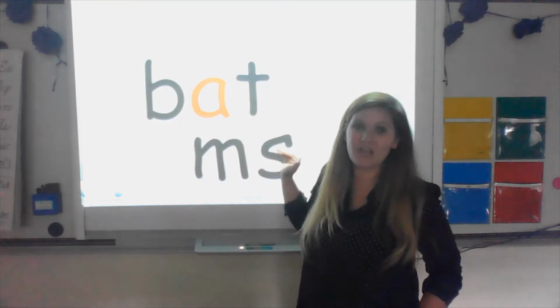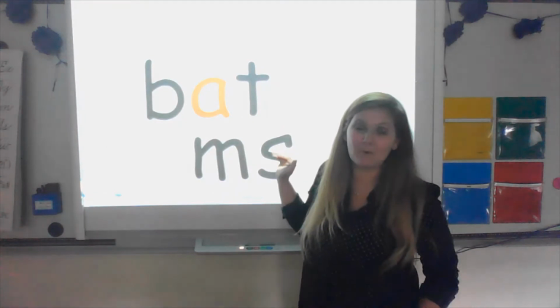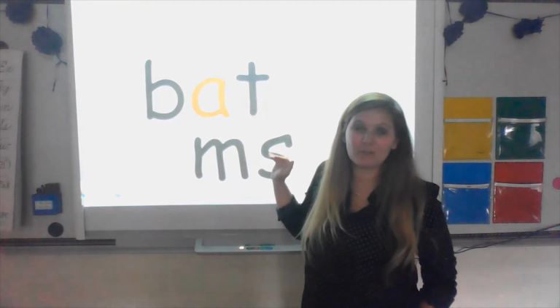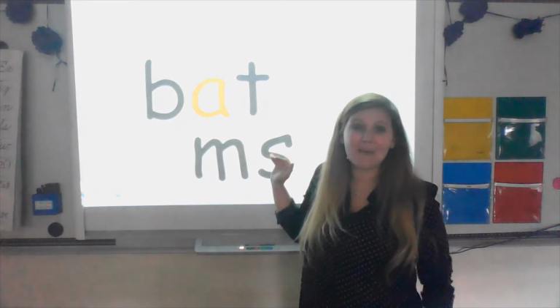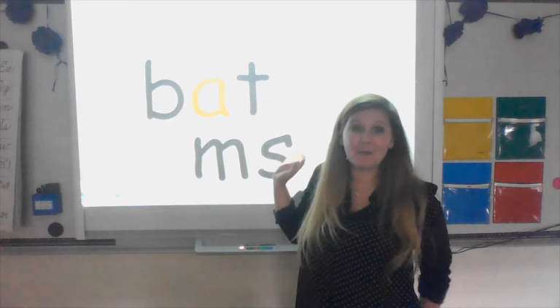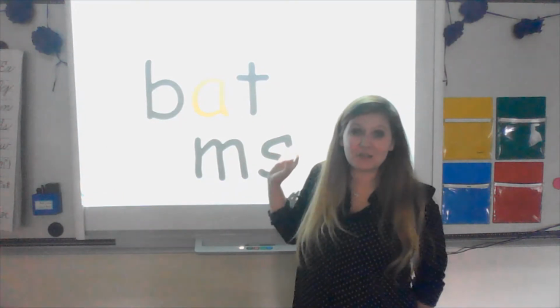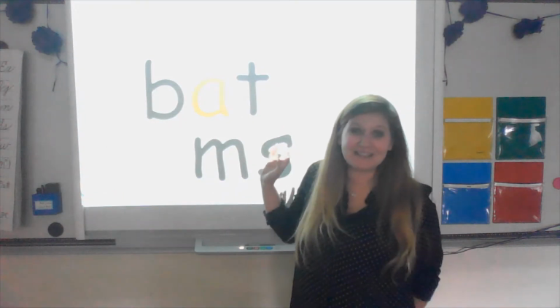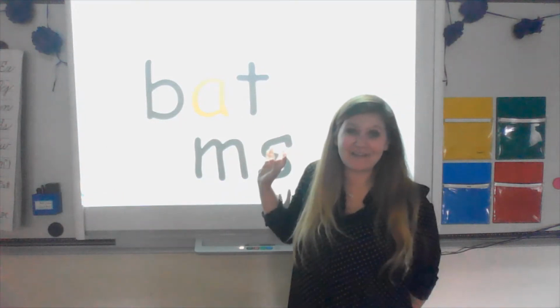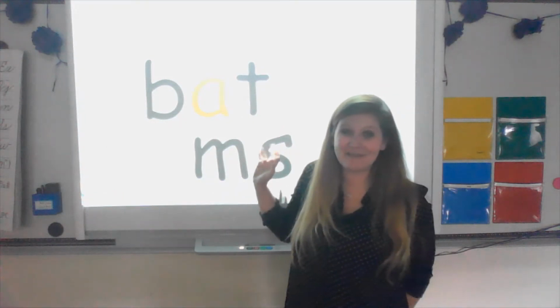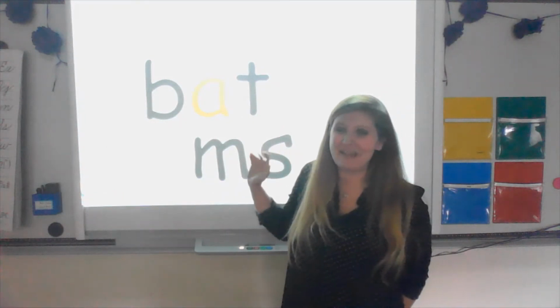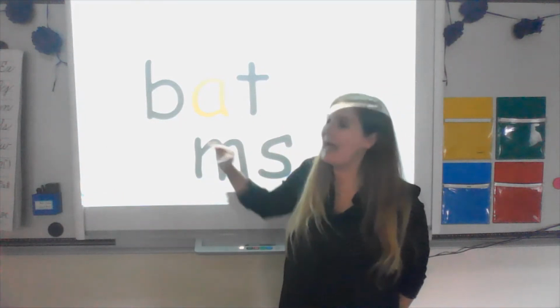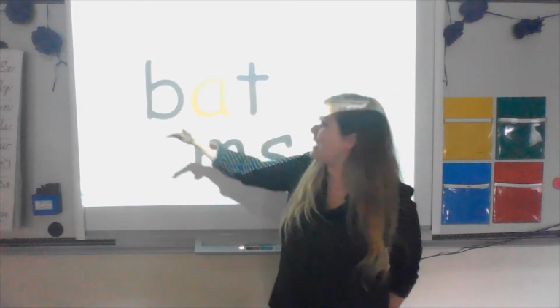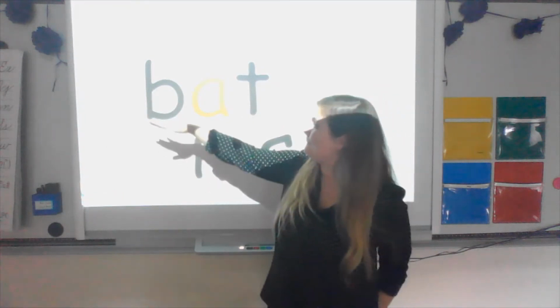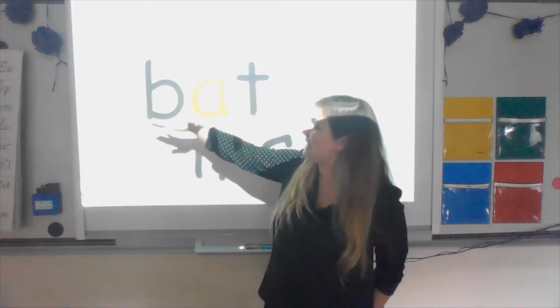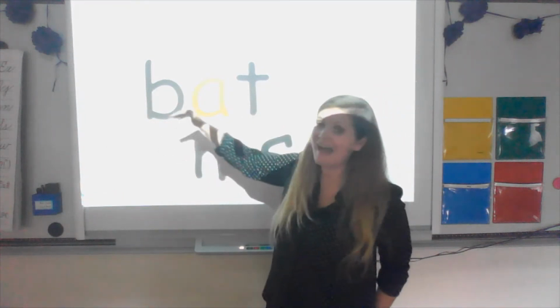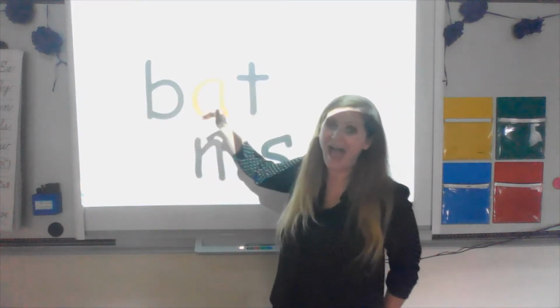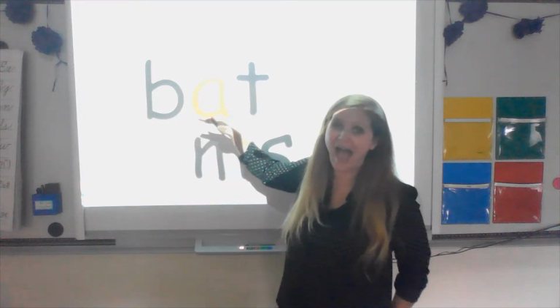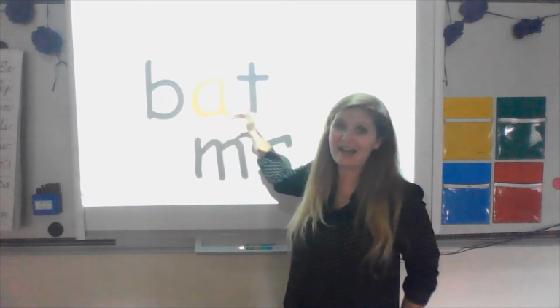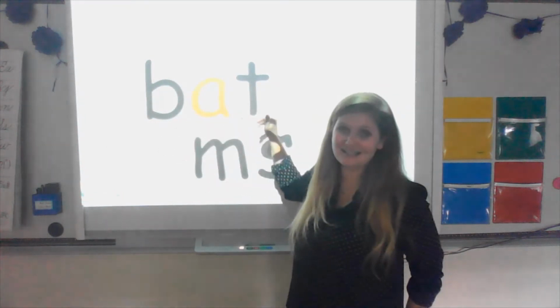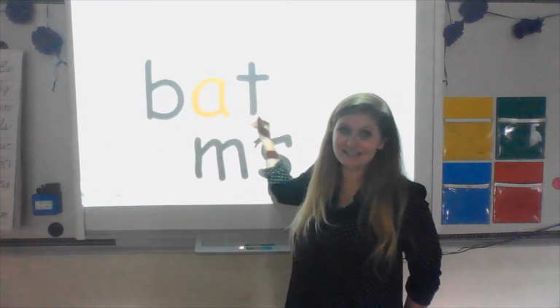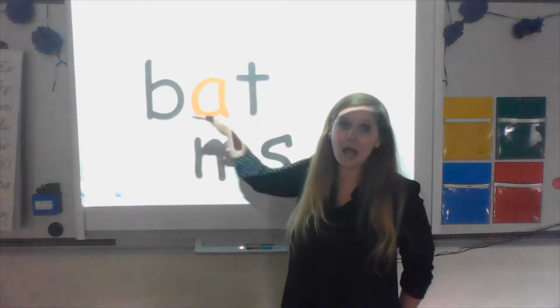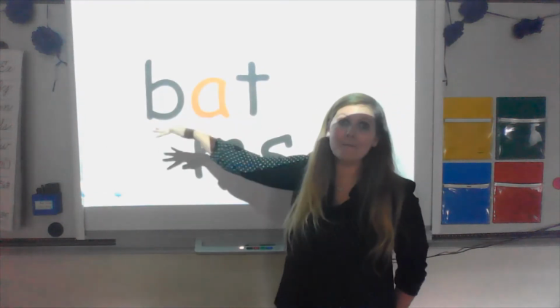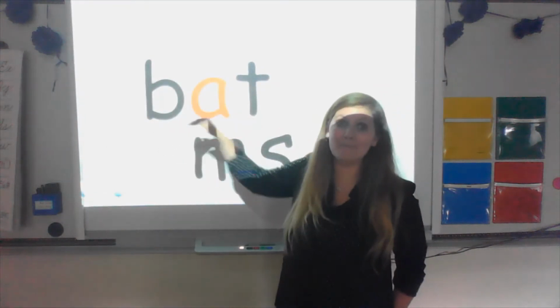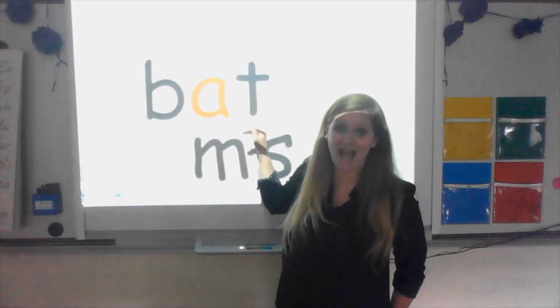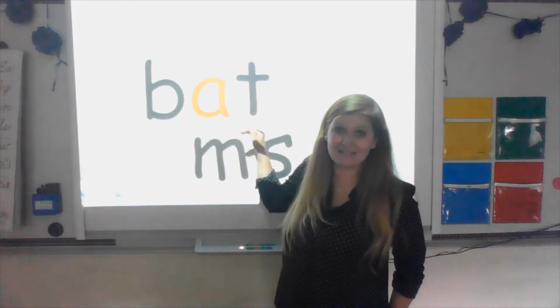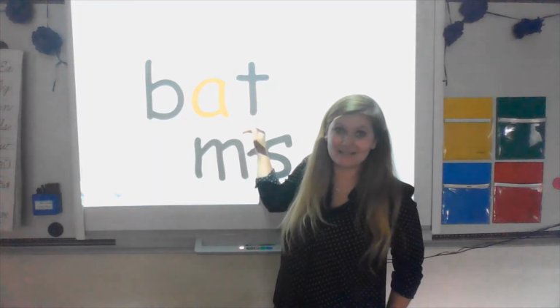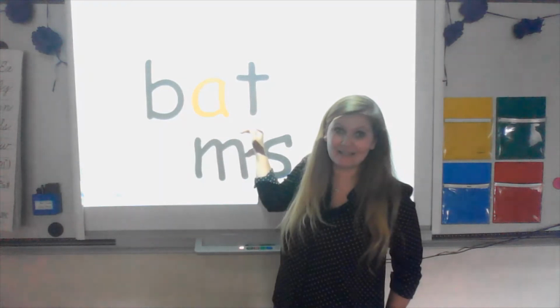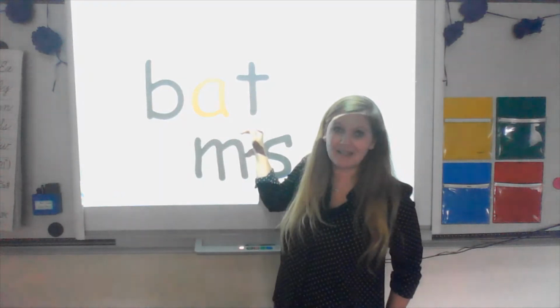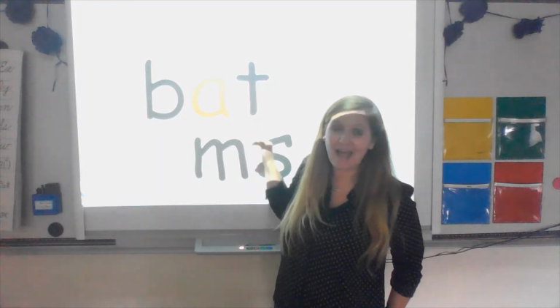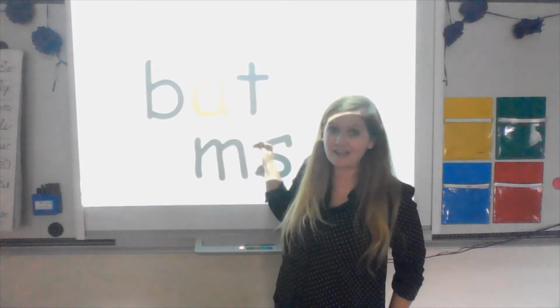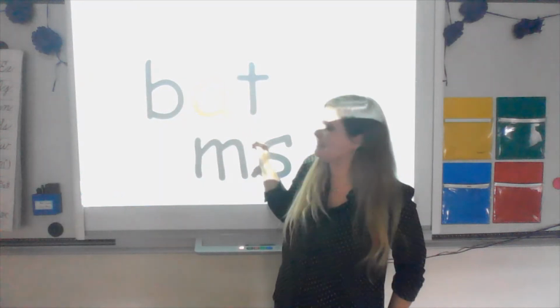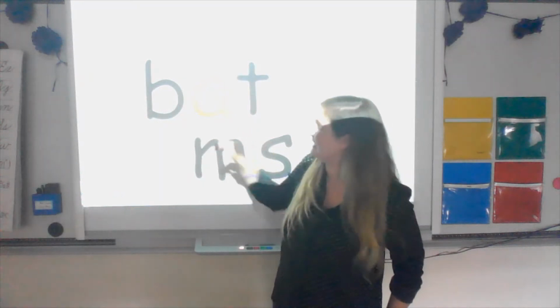Good job. One more time — I want you to say it with me. Buh — at — bat. Excellent.